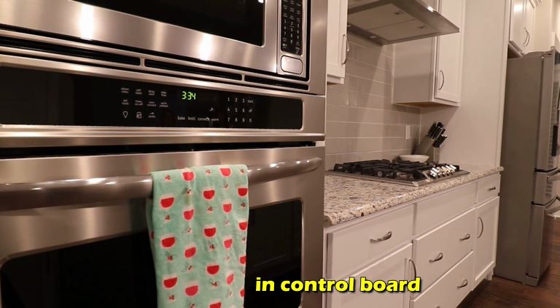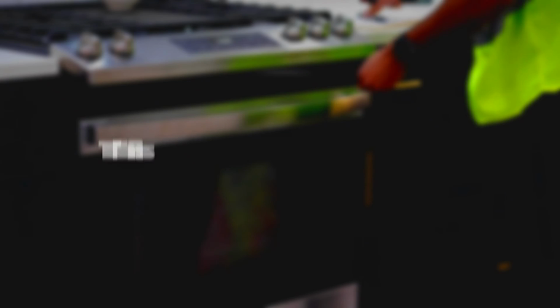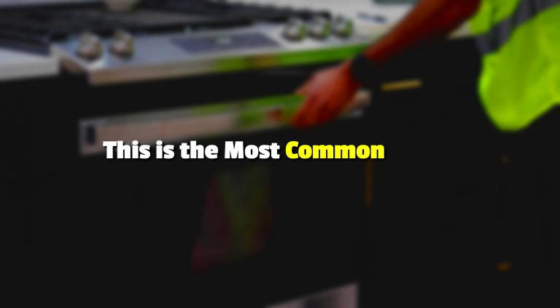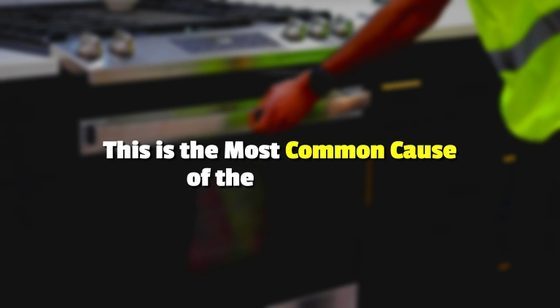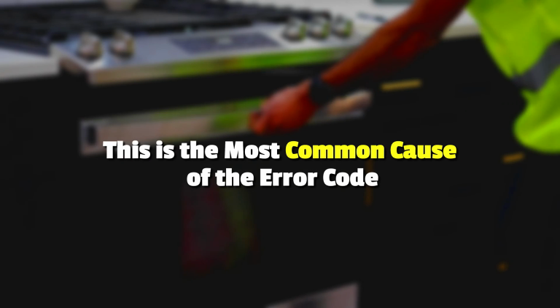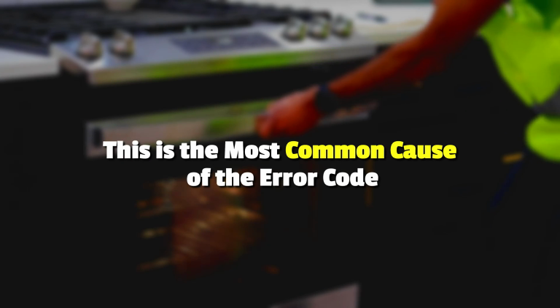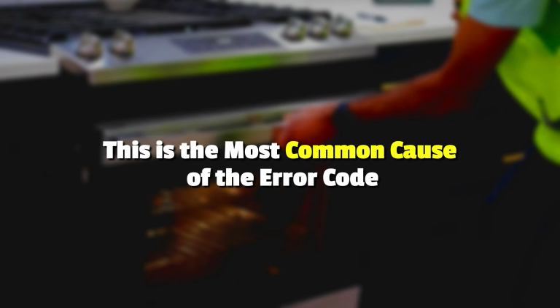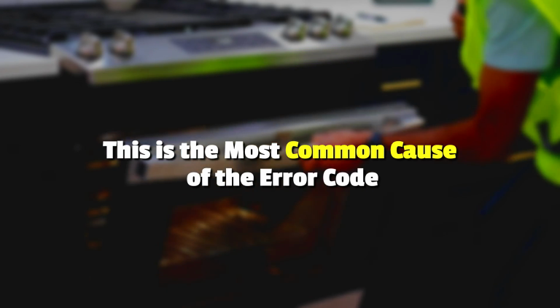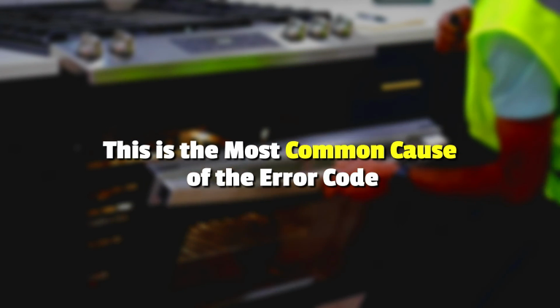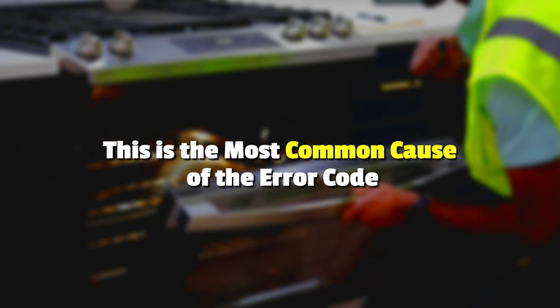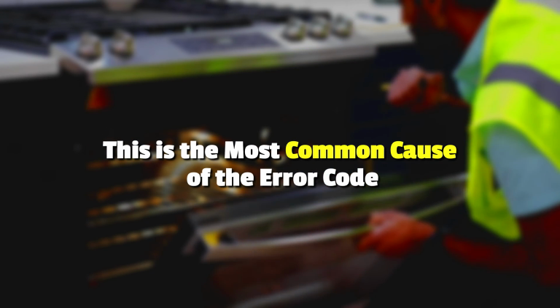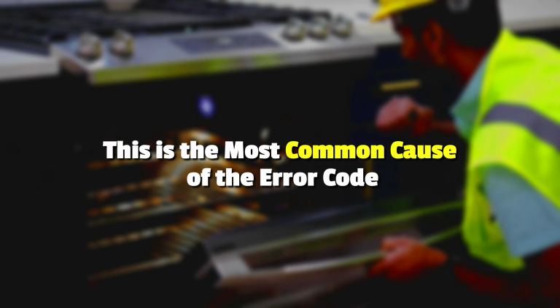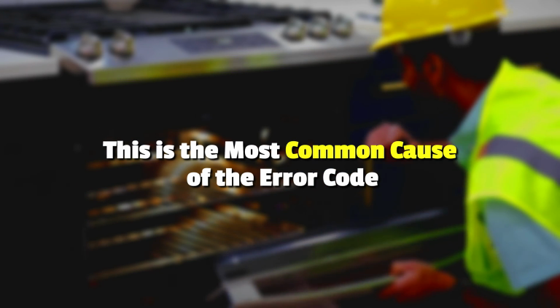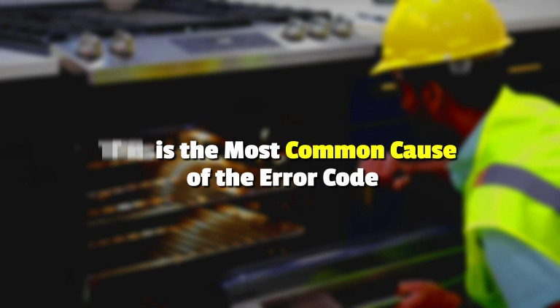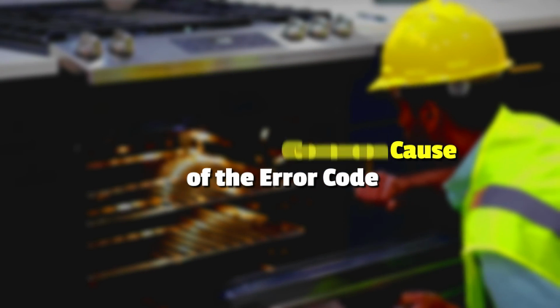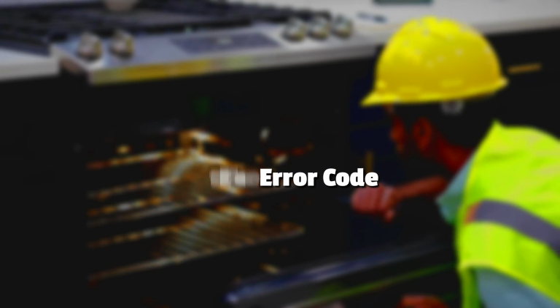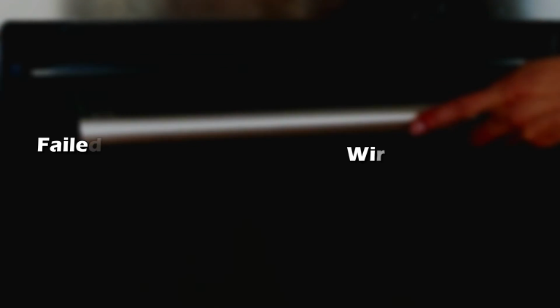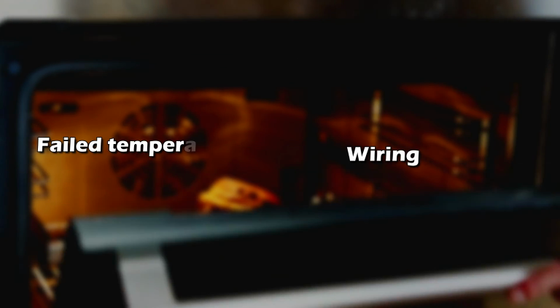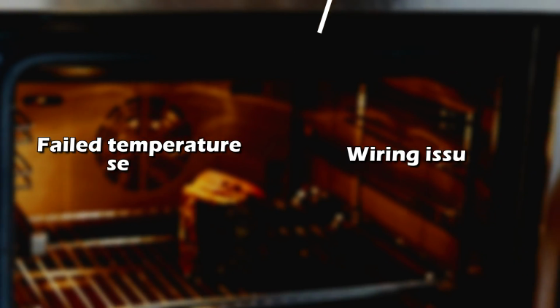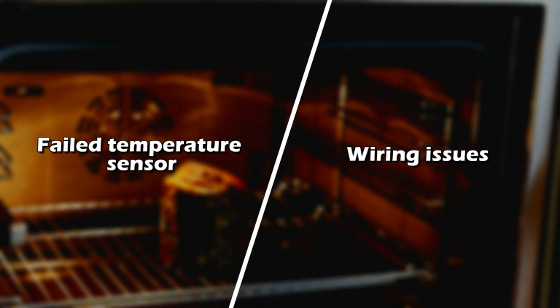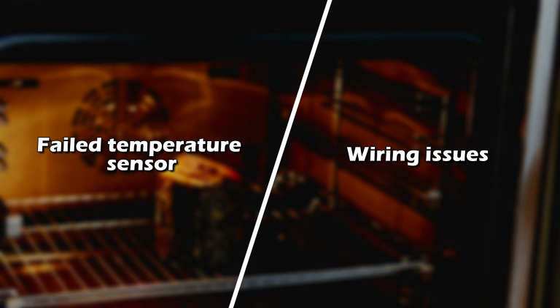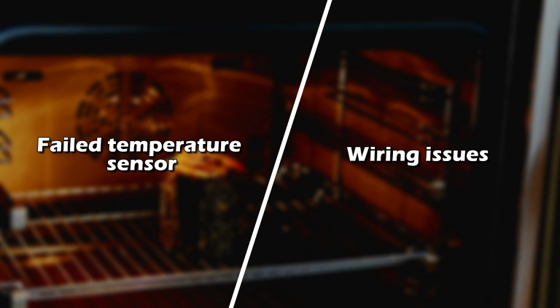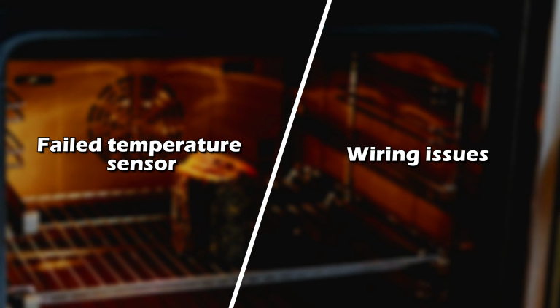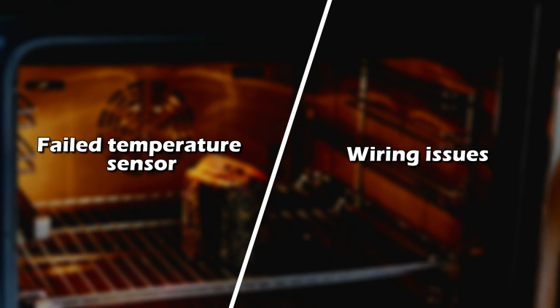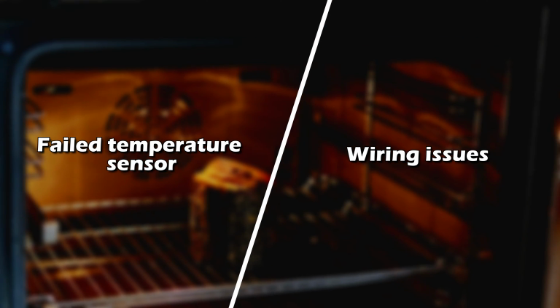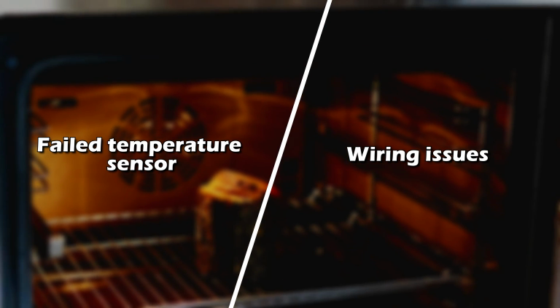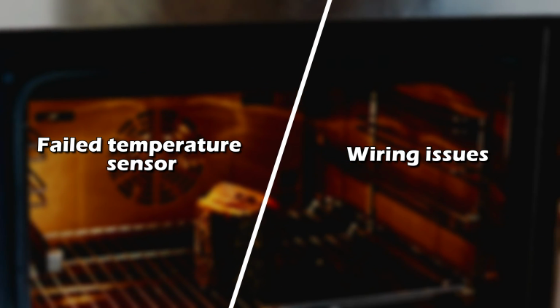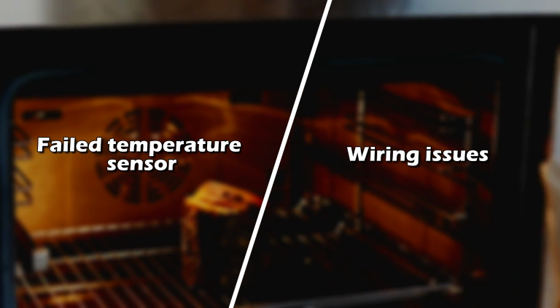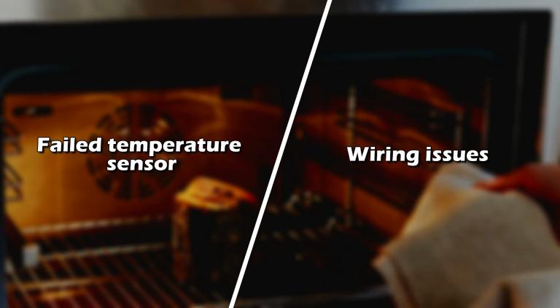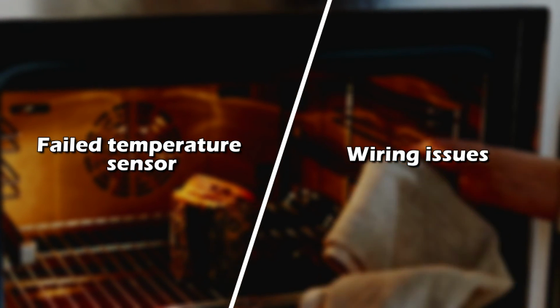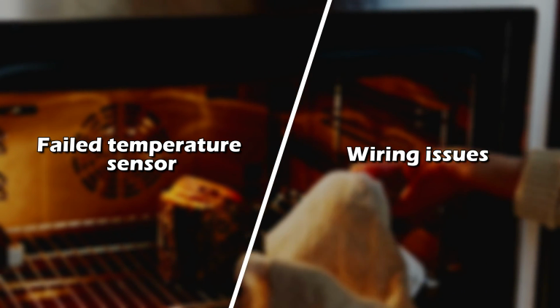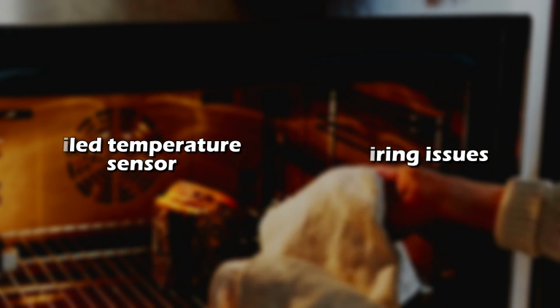The following are some of the causes of the error: a failed temperature sensor, or wiring issues.